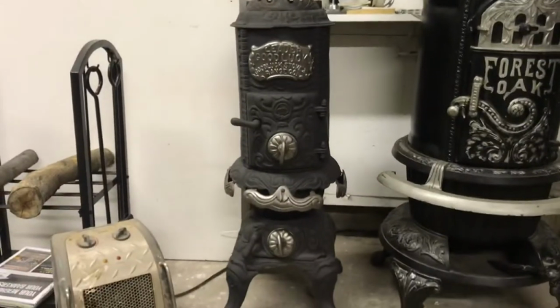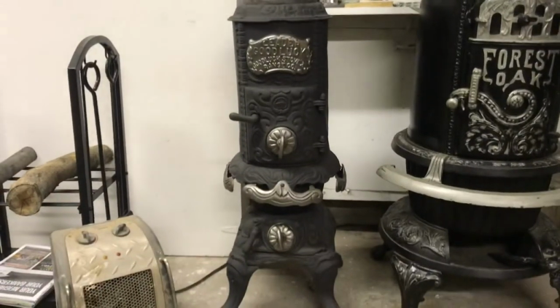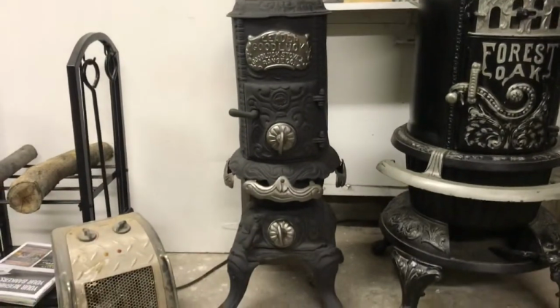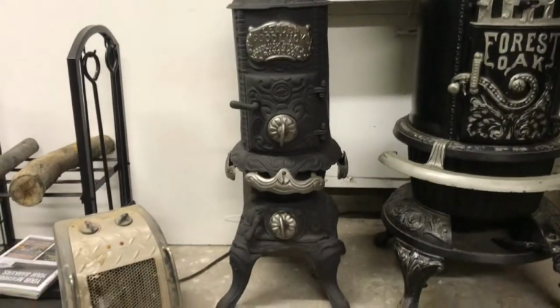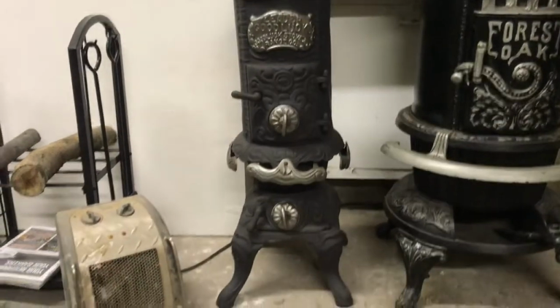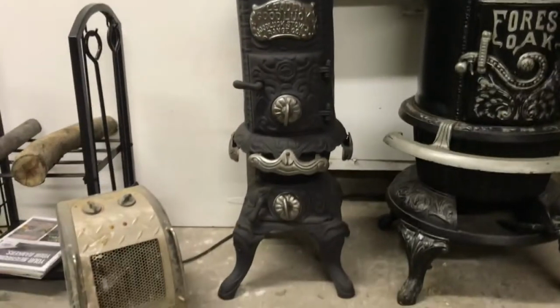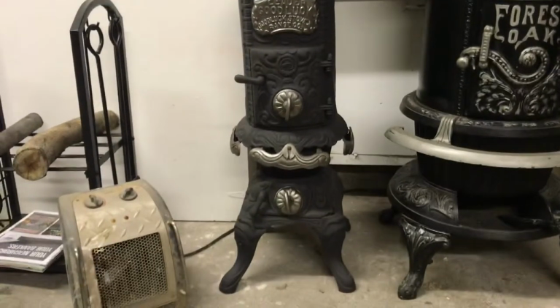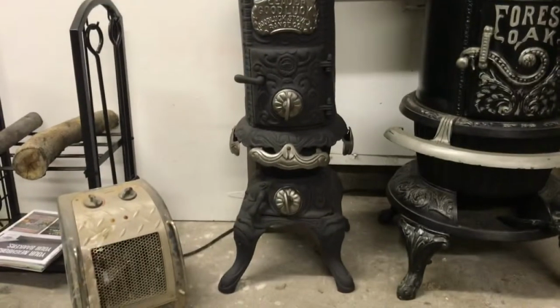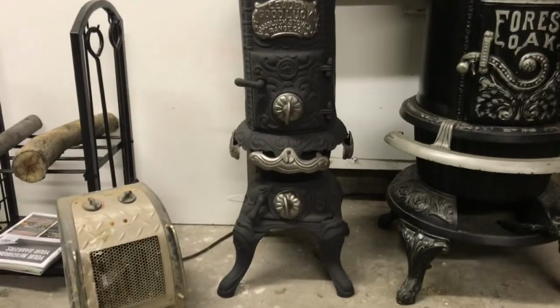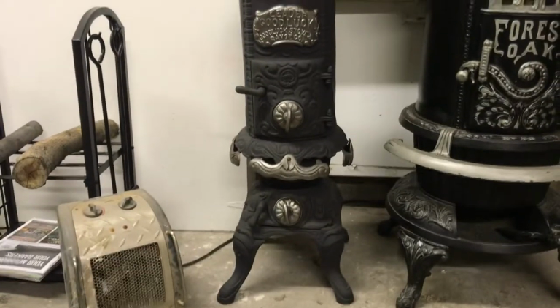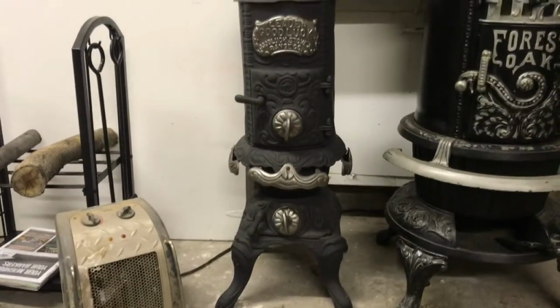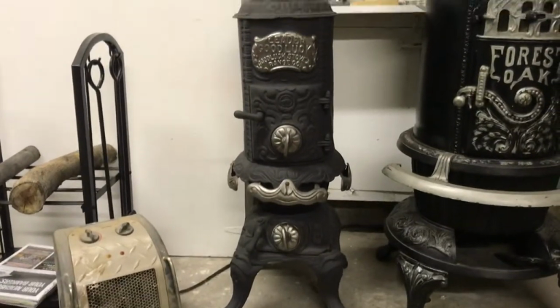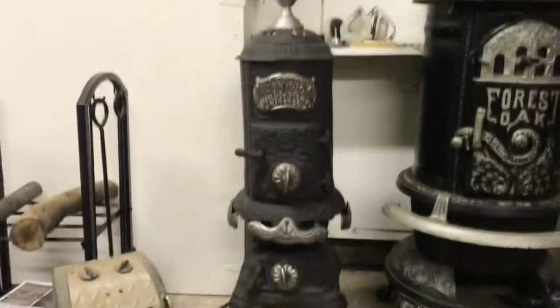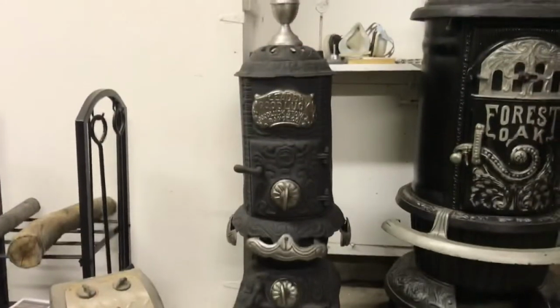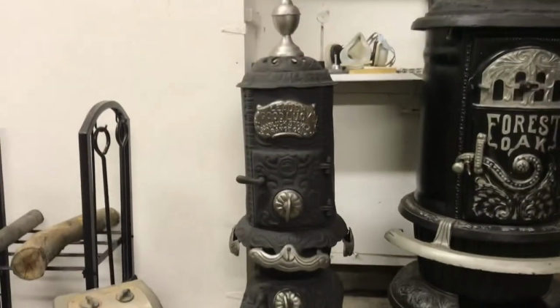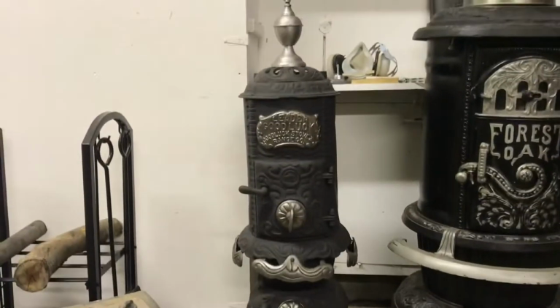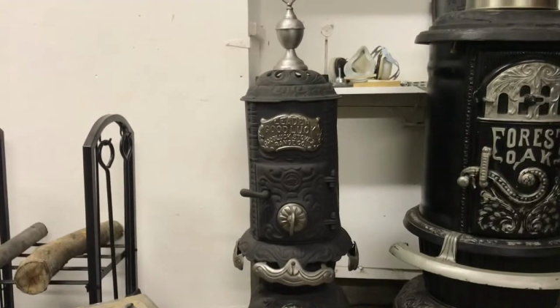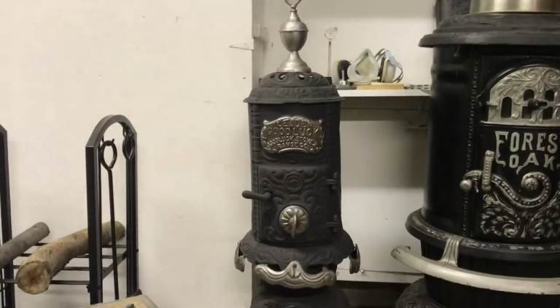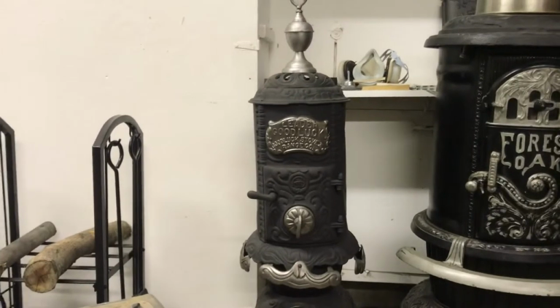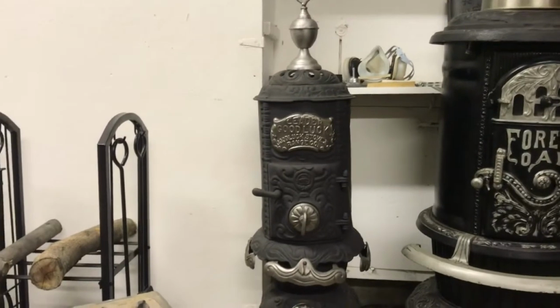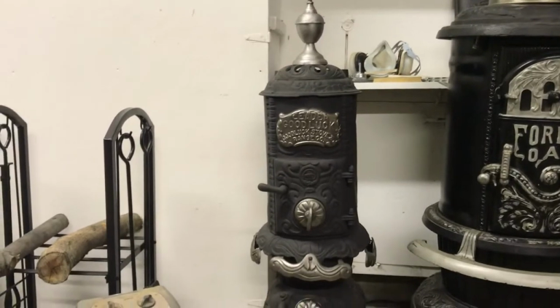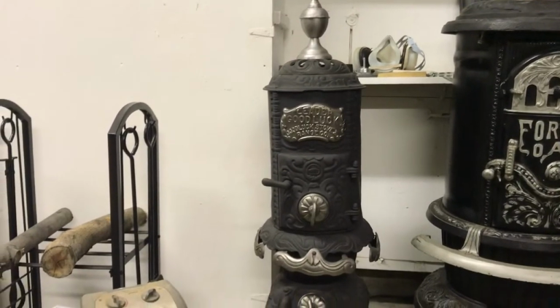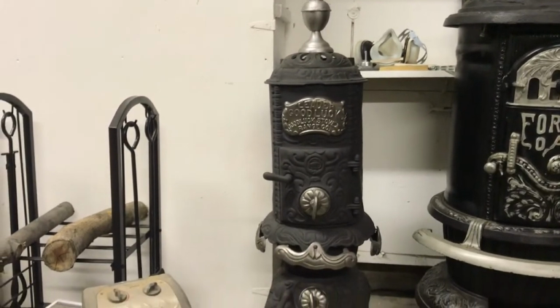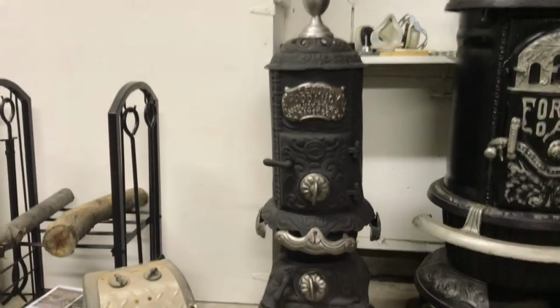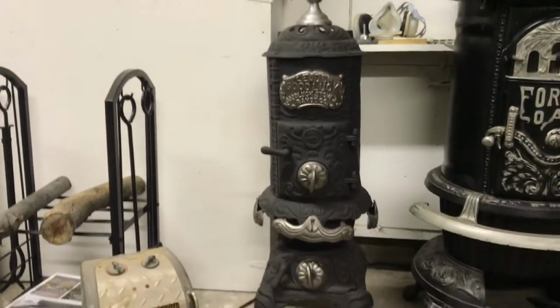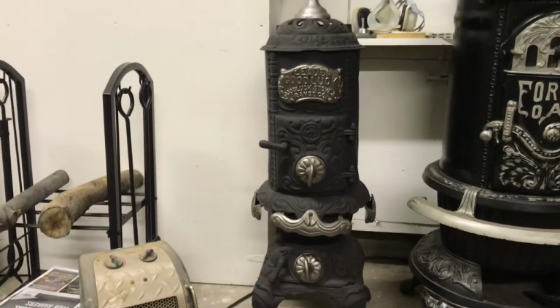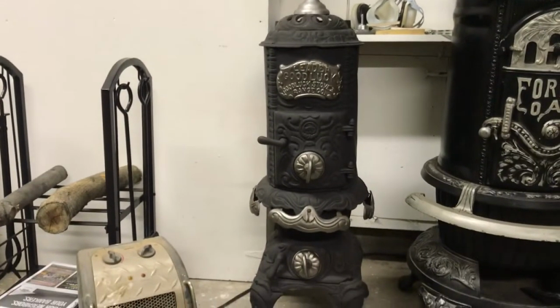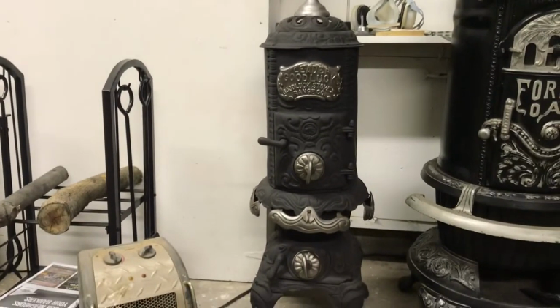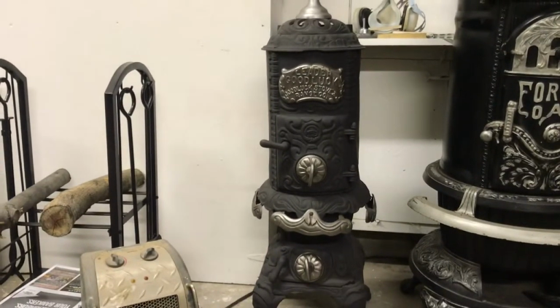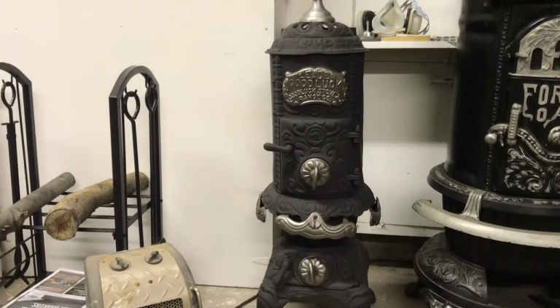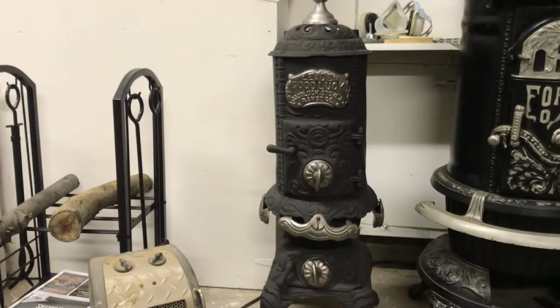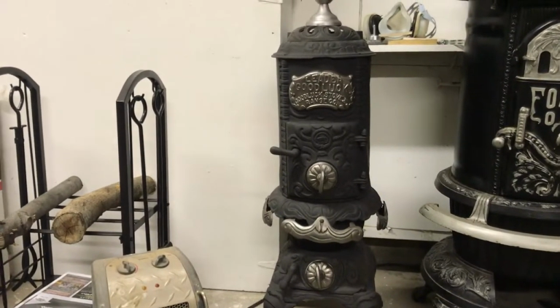This is a small stove here — a Good Luck stove company. I like this stove. It's real simple, it's complete, it's small, and I've cleaned it up a little bit. It's just a good little stove.